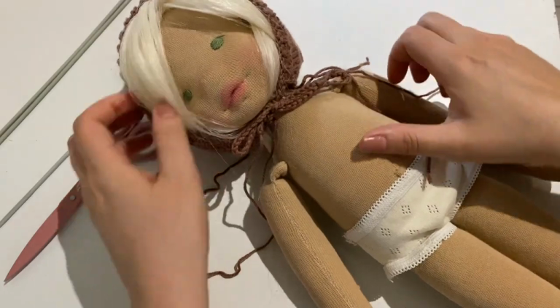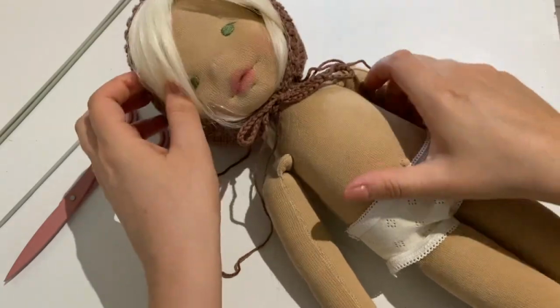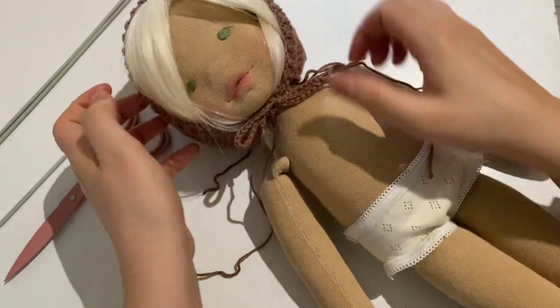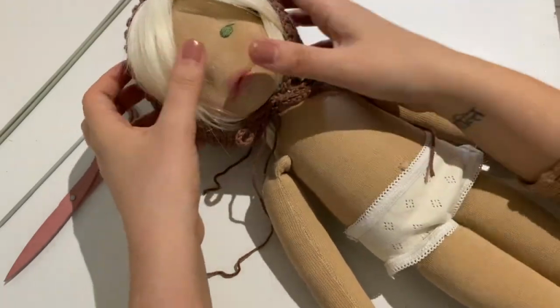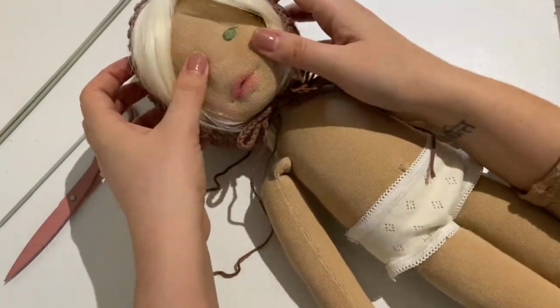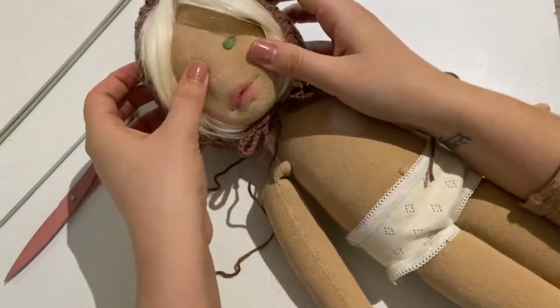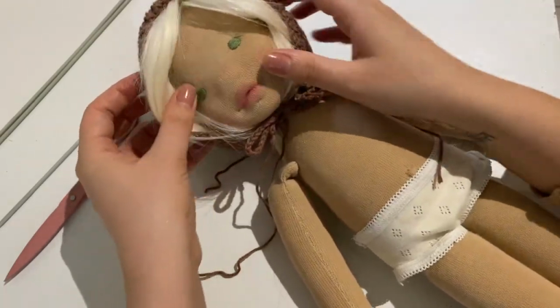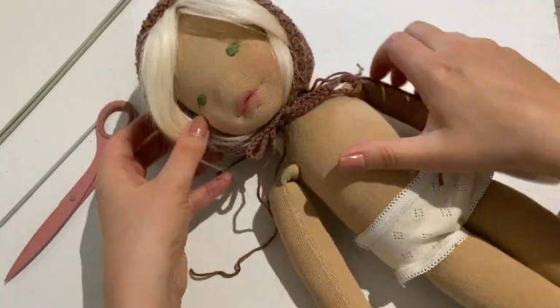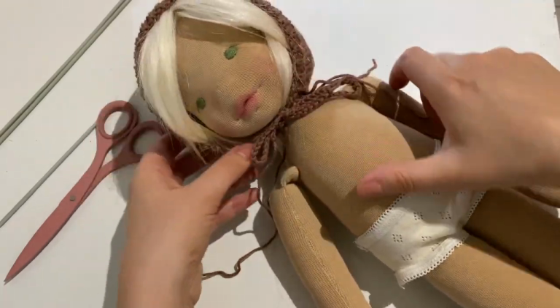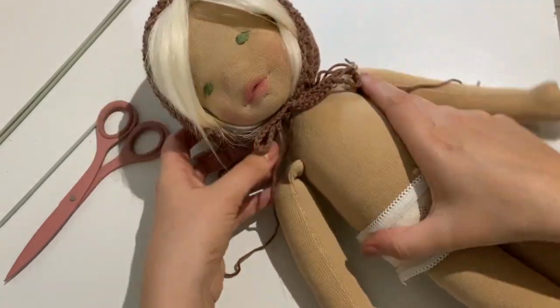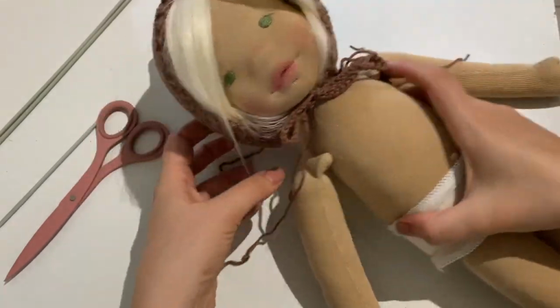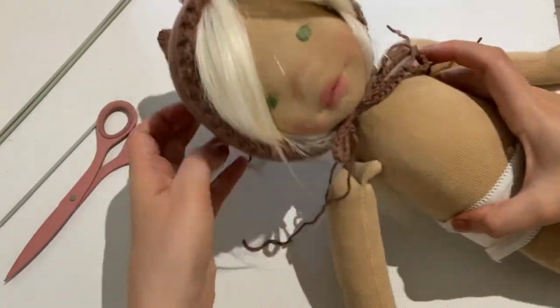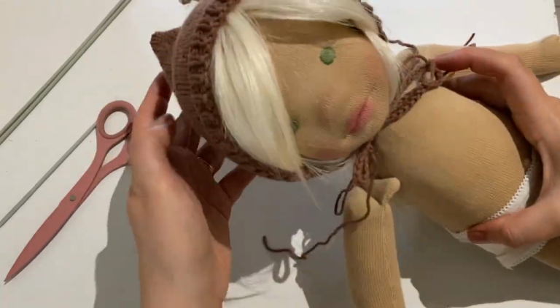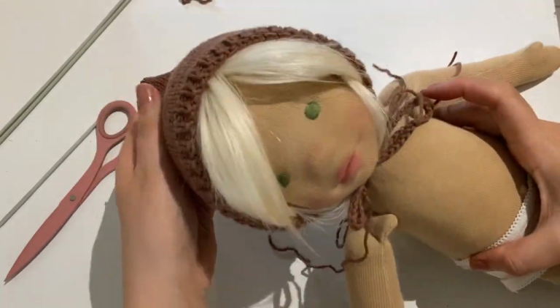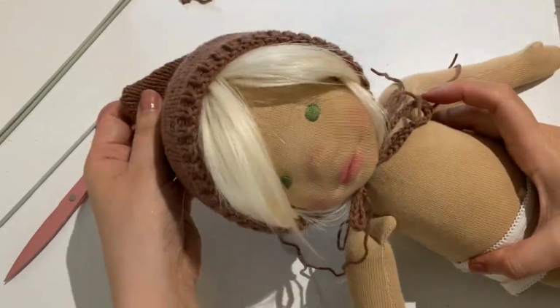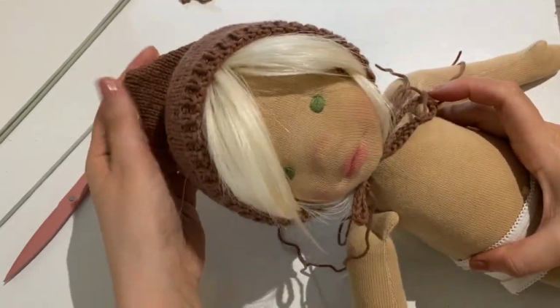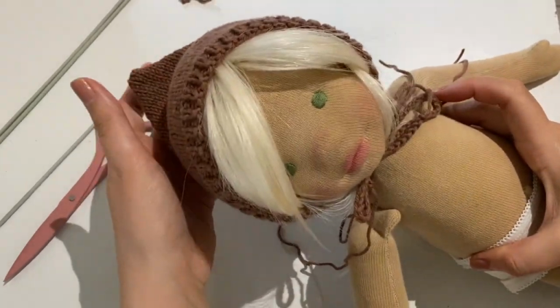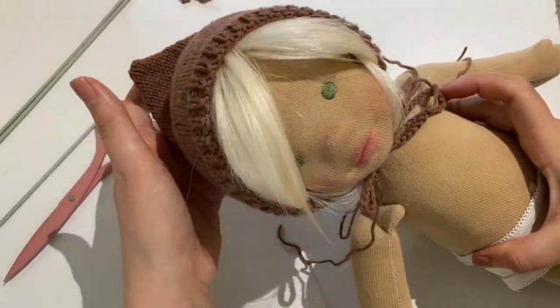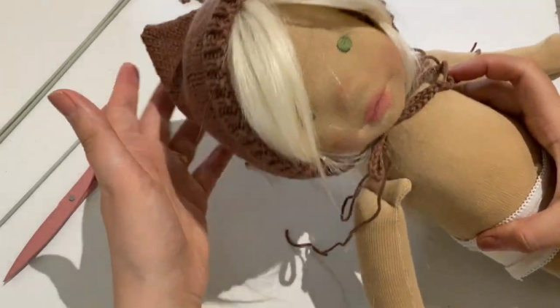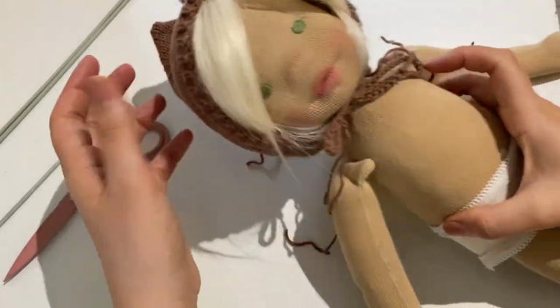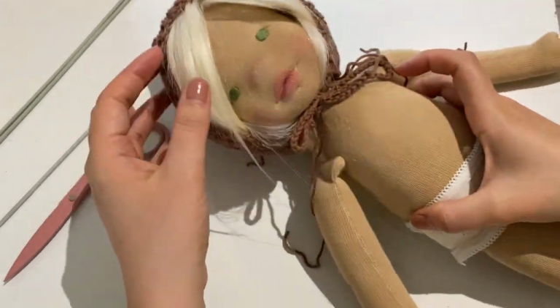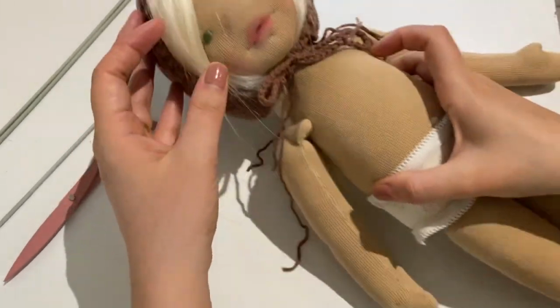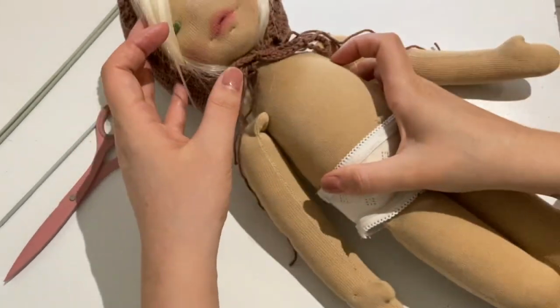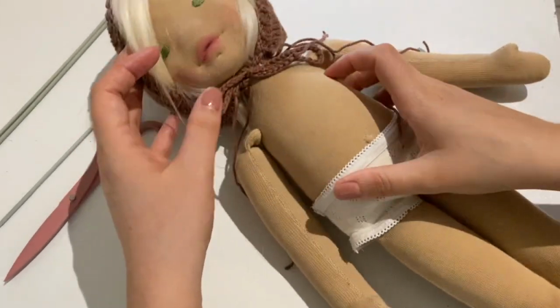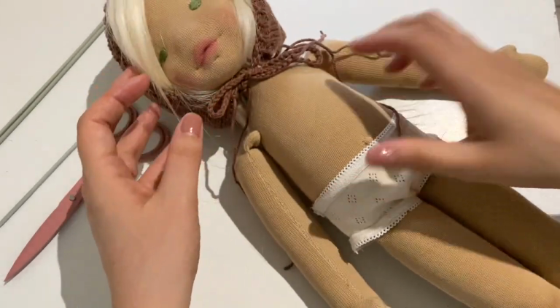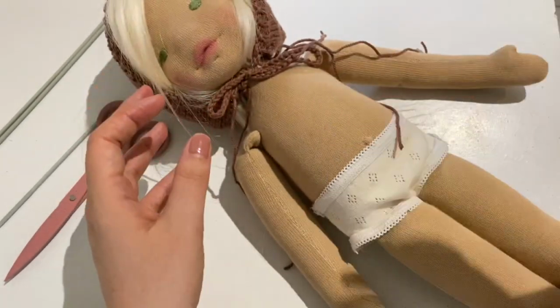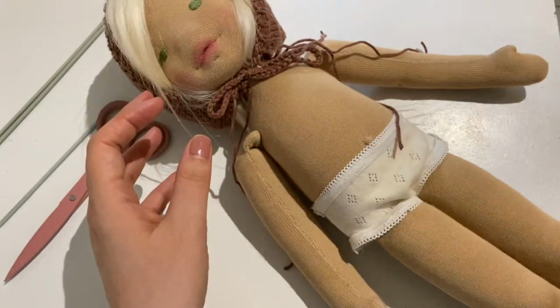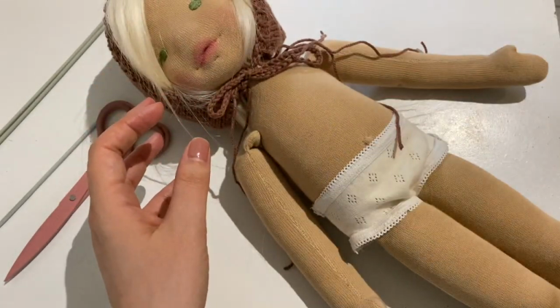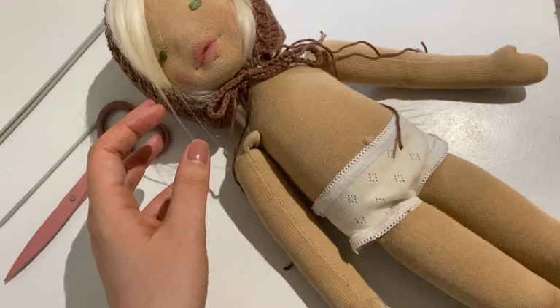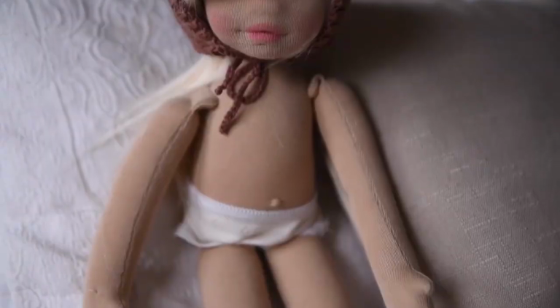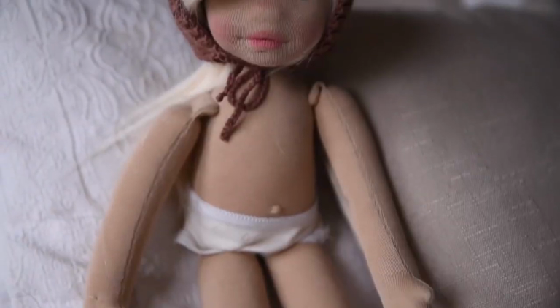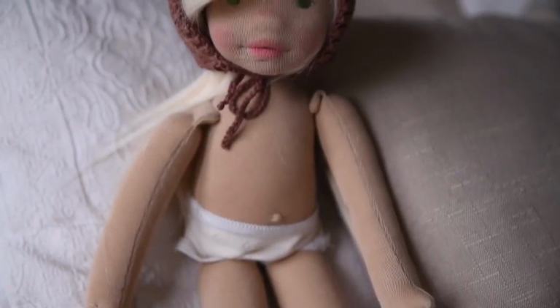Using a tapestry needle, weave in all of the loose ends and trim them. And then you're done!